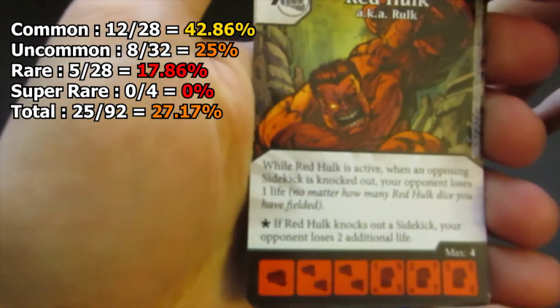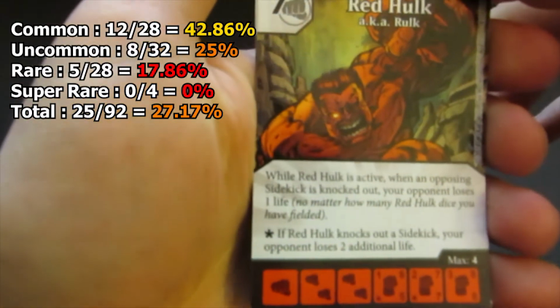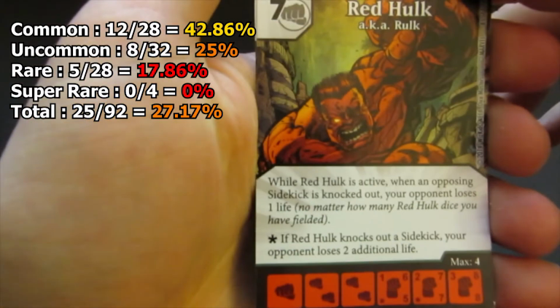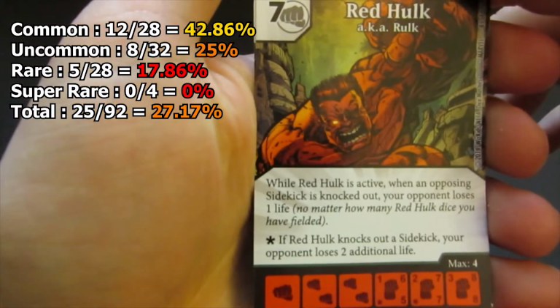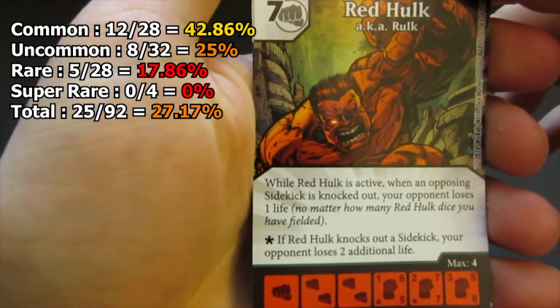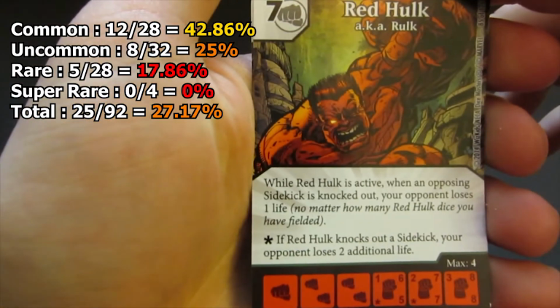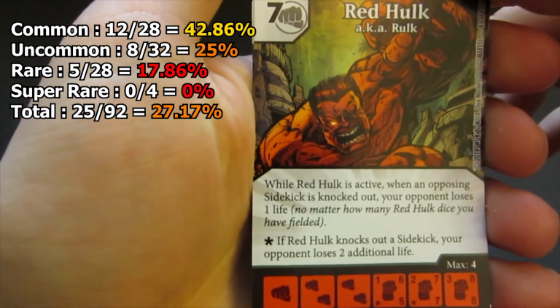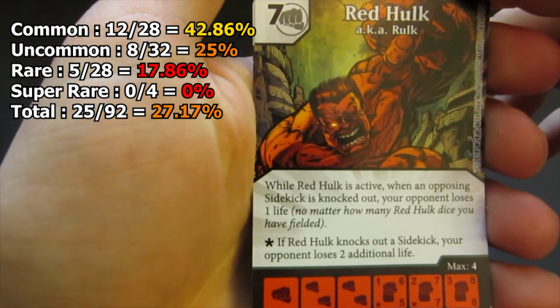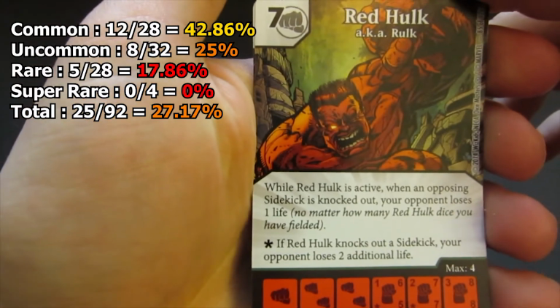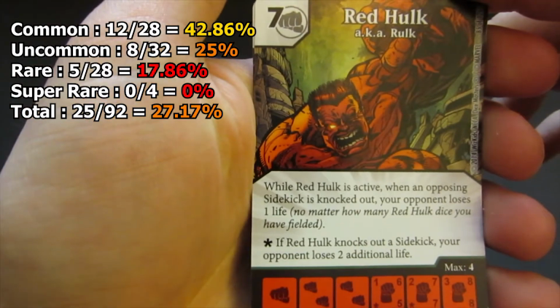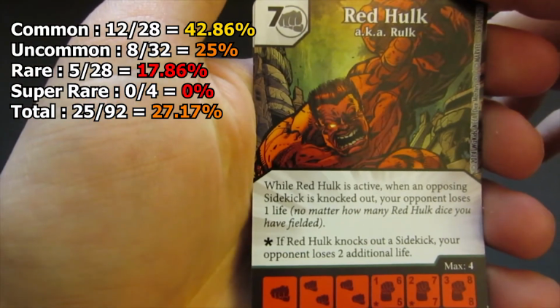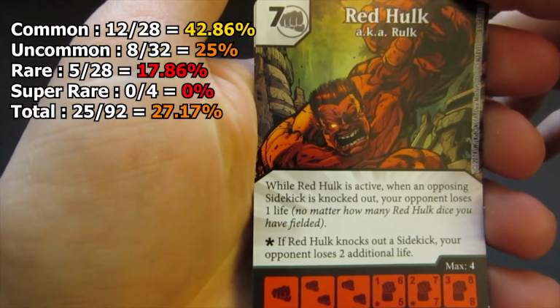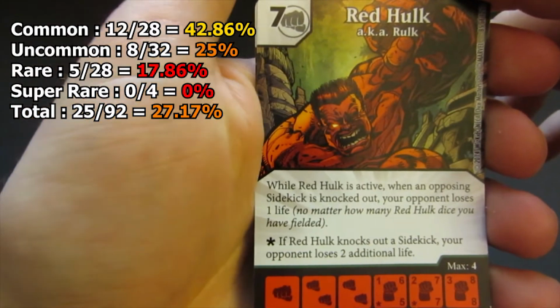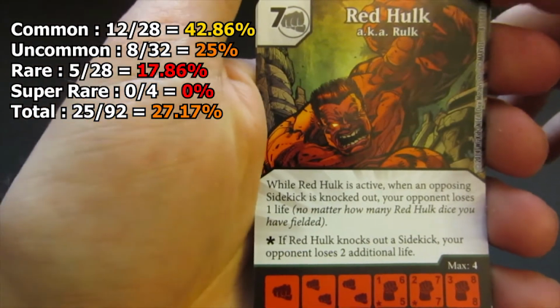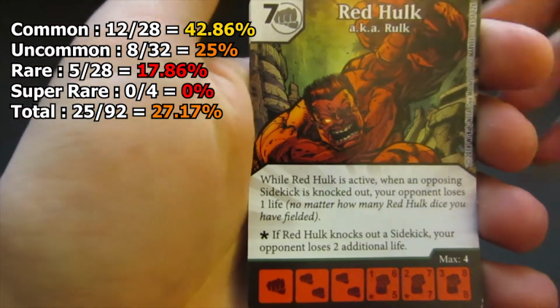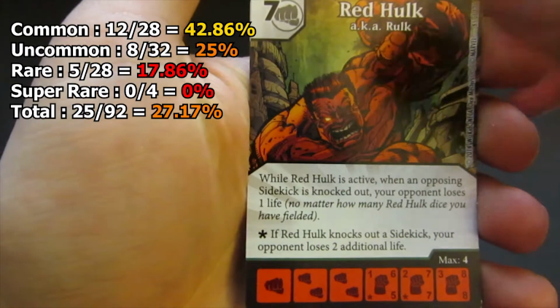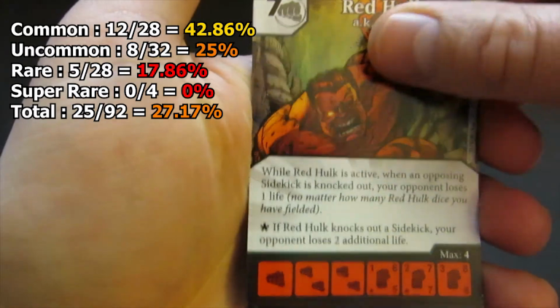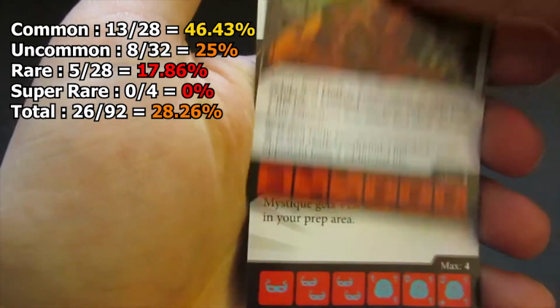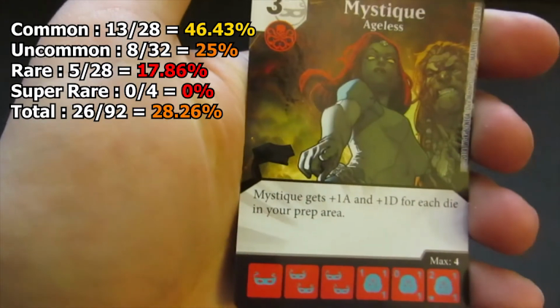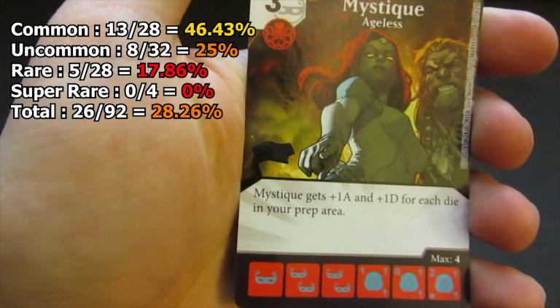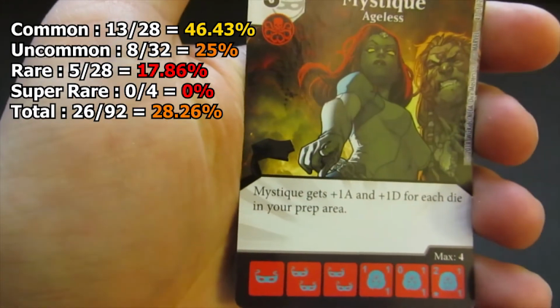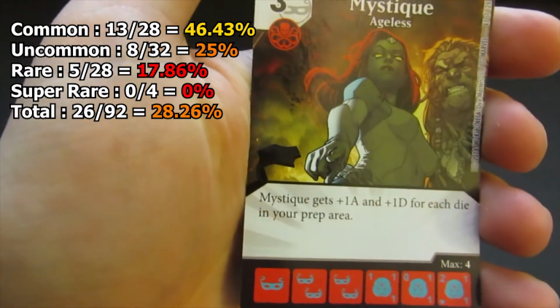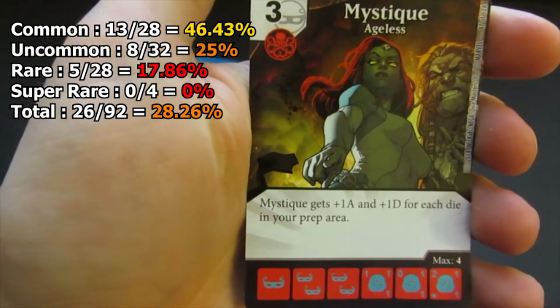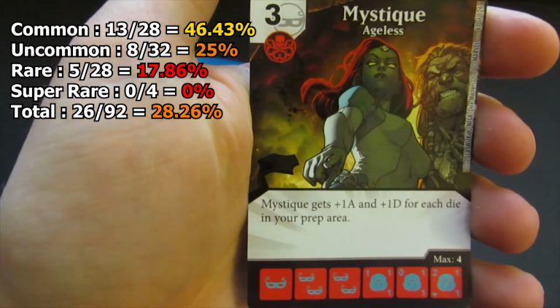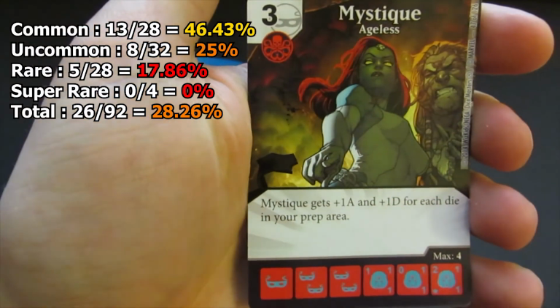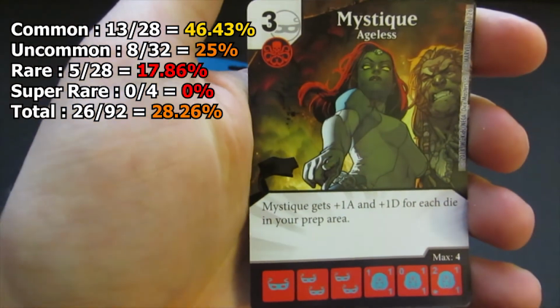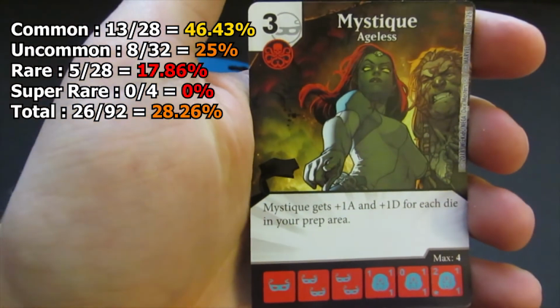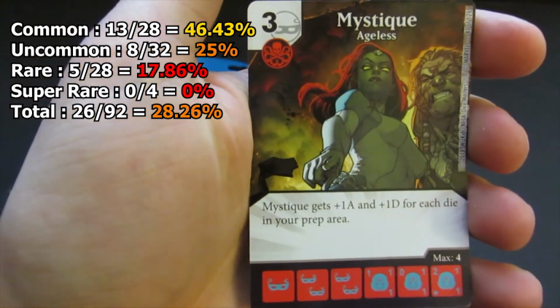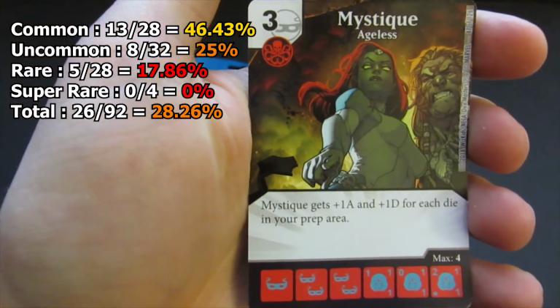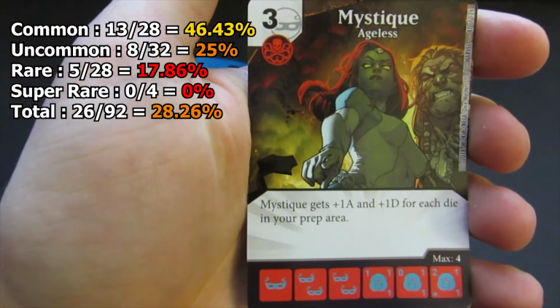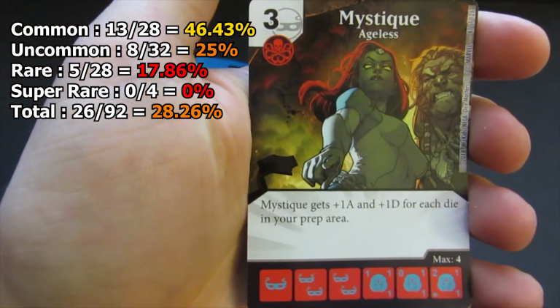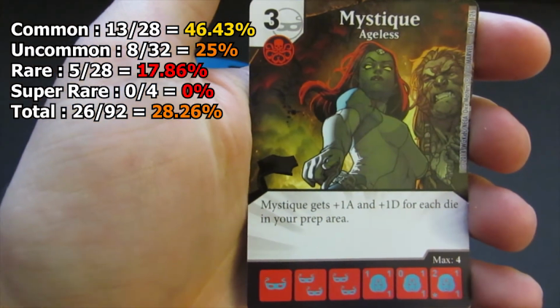Our second pack starts with a Red Hulk, so I haven't seen that character yet, and then we finish with a common Mystique.